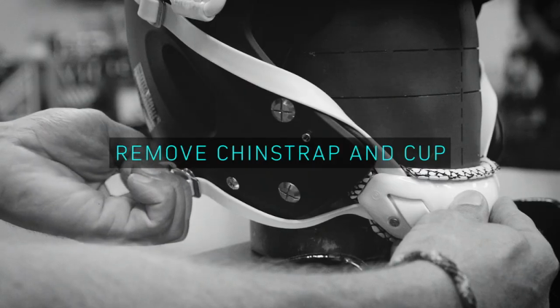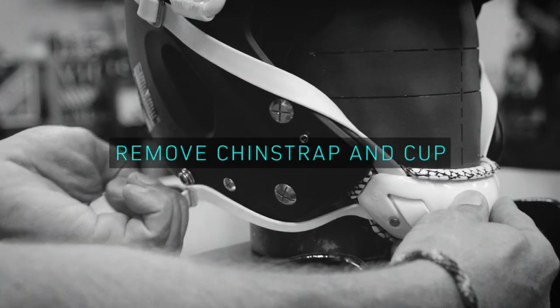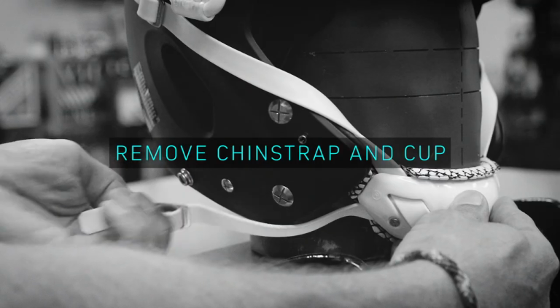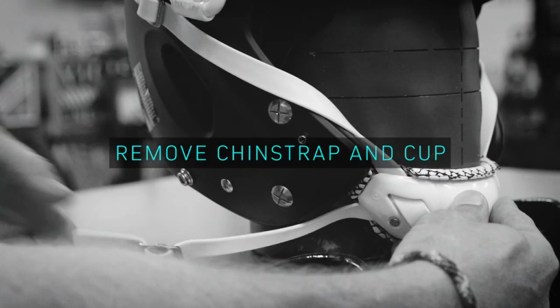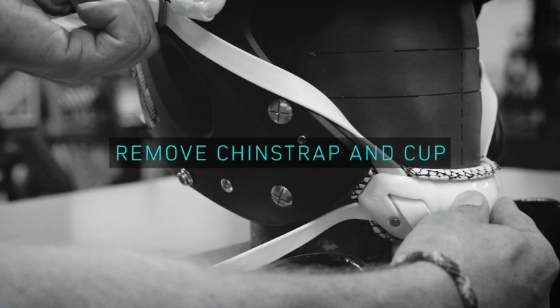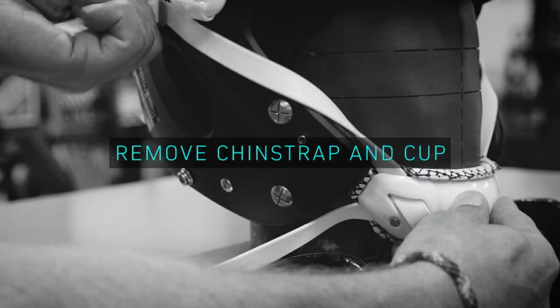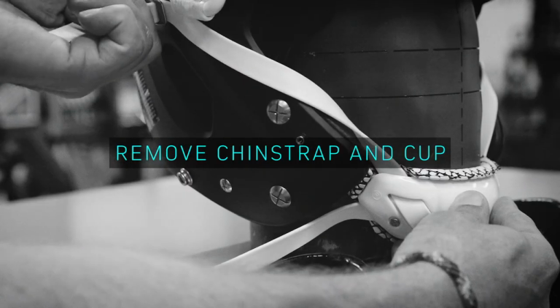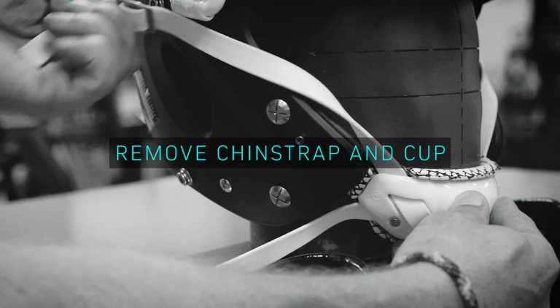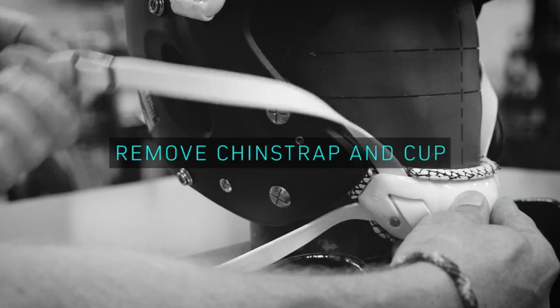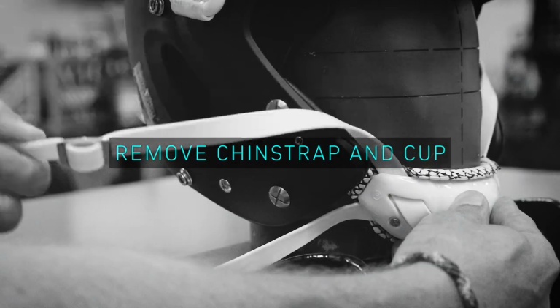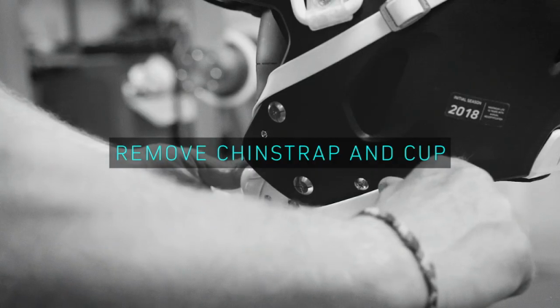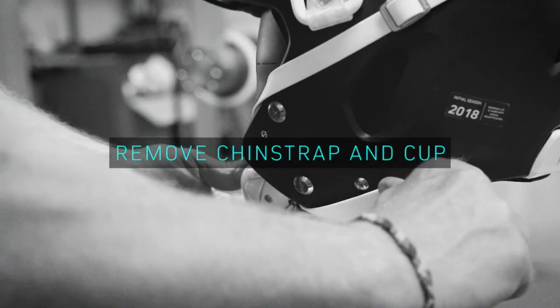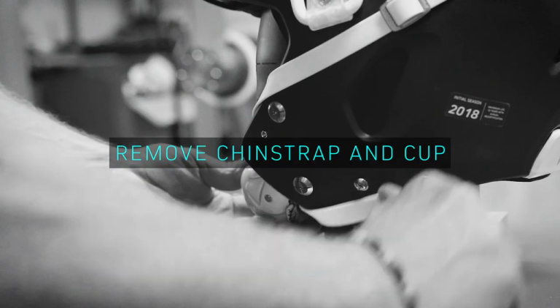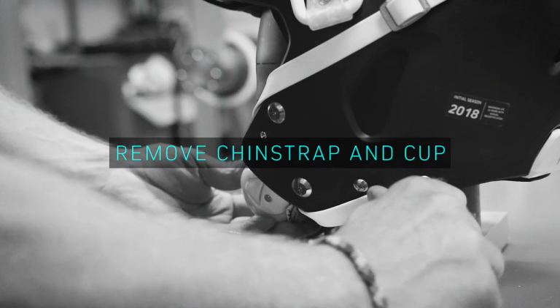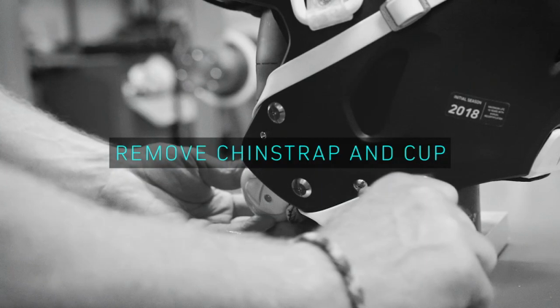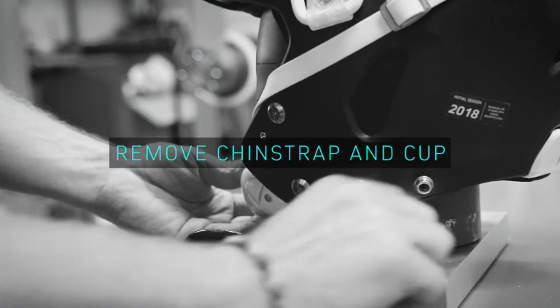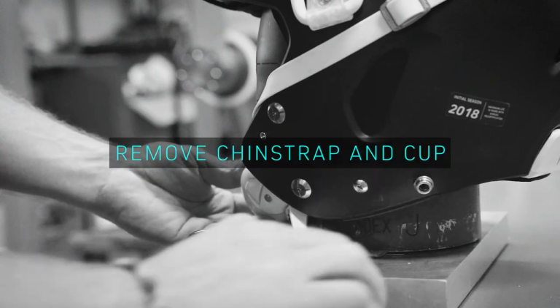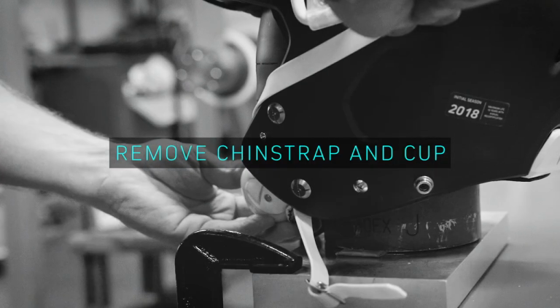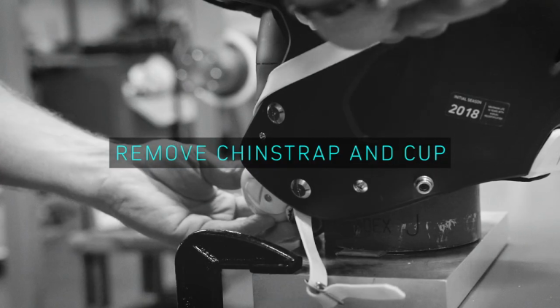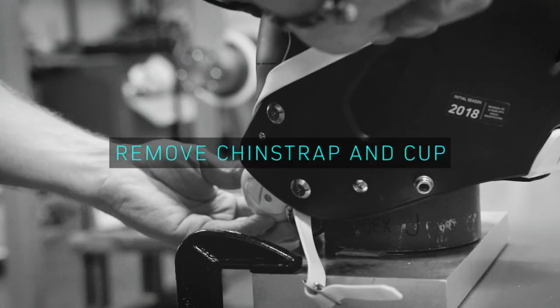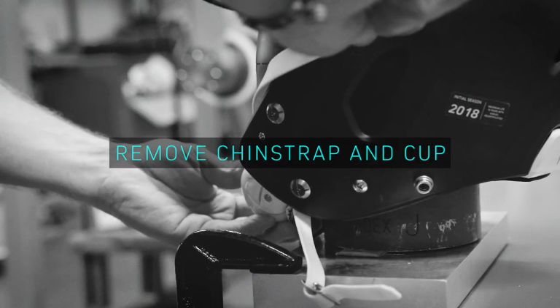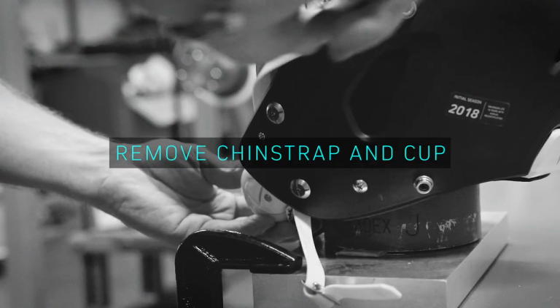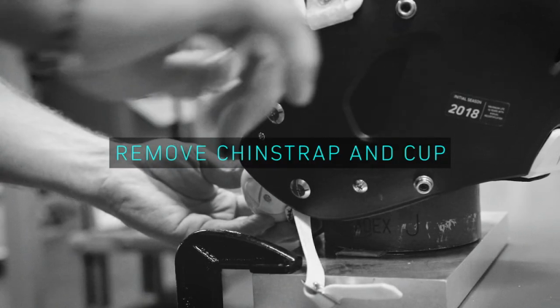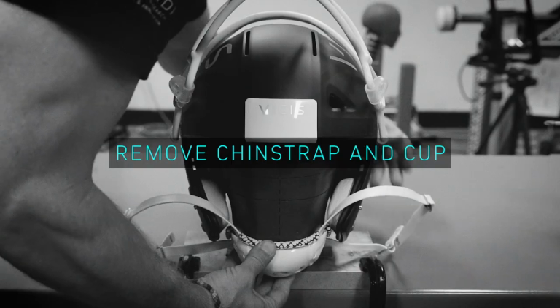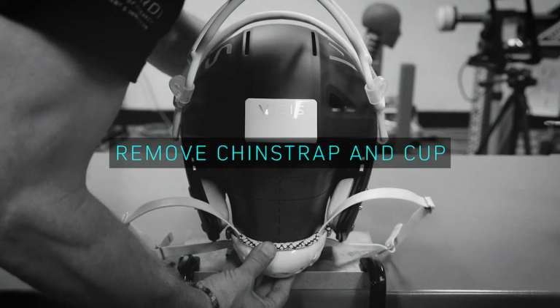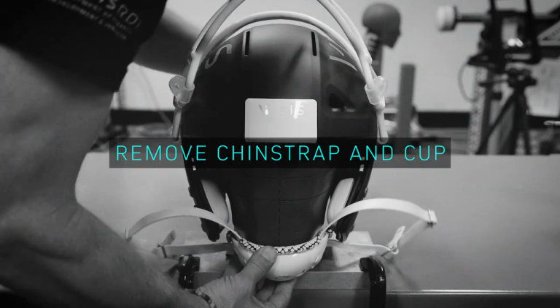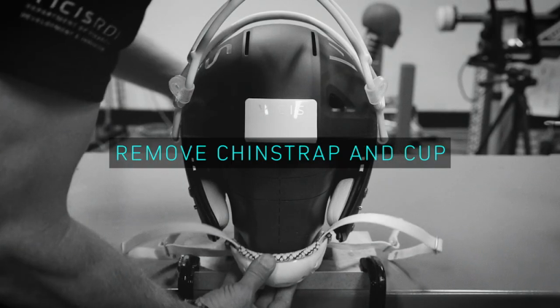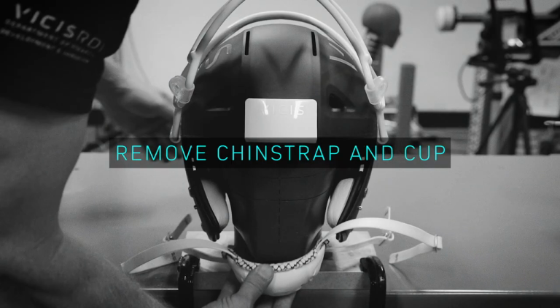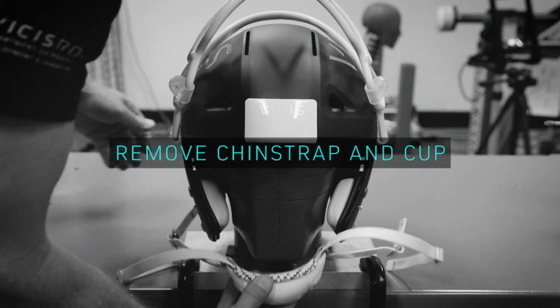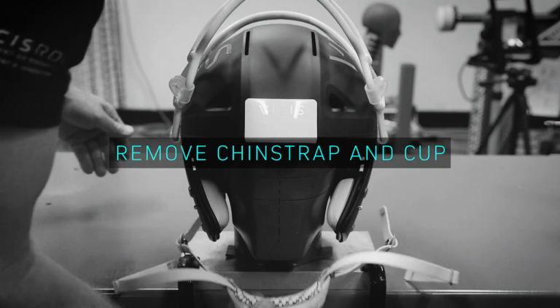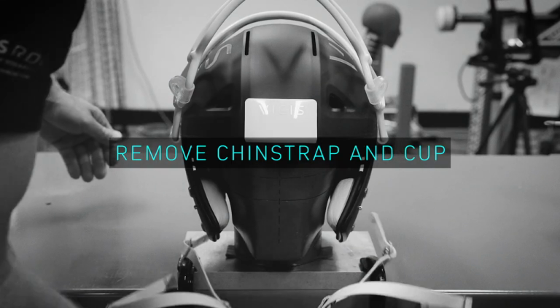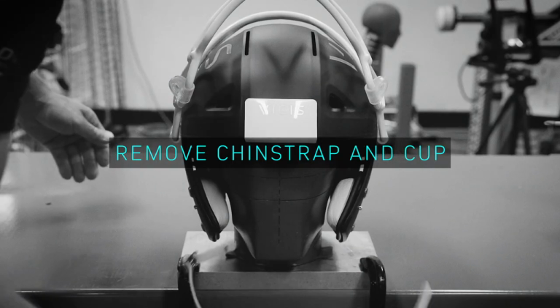Carefully disconnect all four chin strap snap locations and remove the cup altogether.